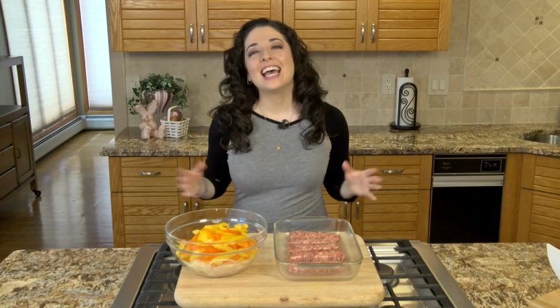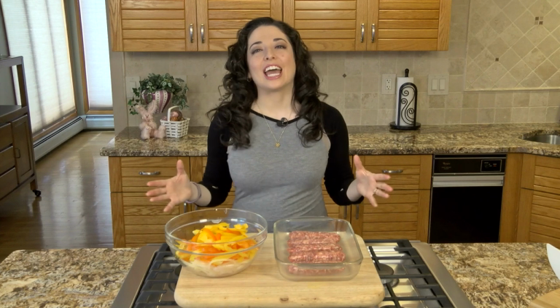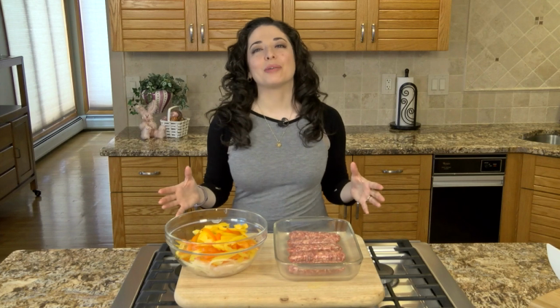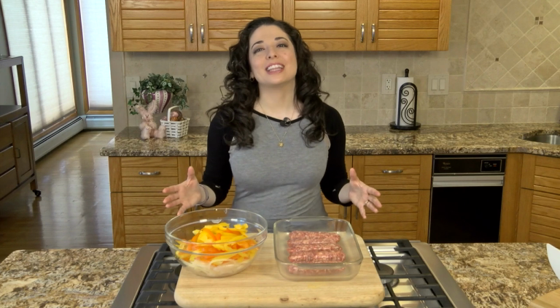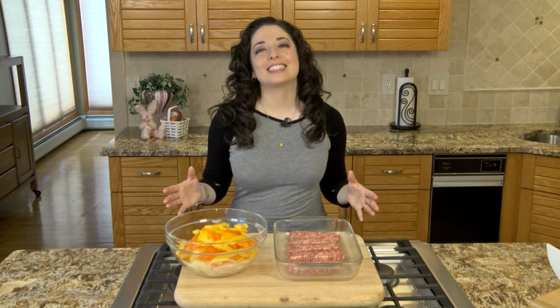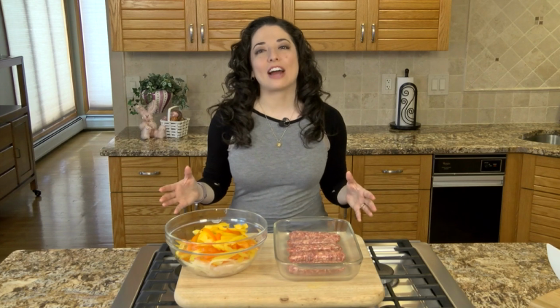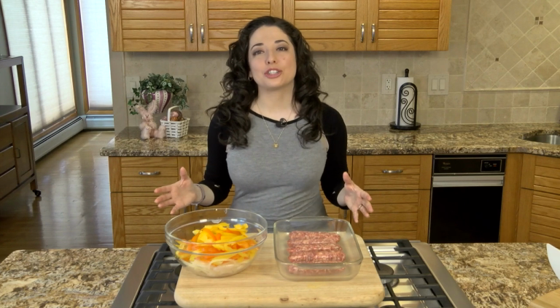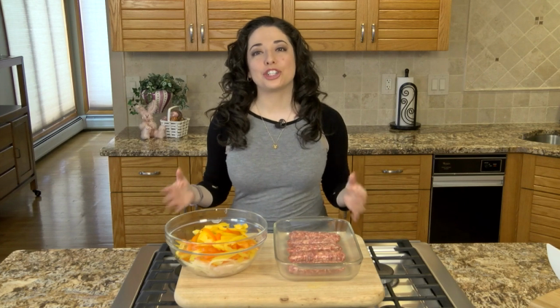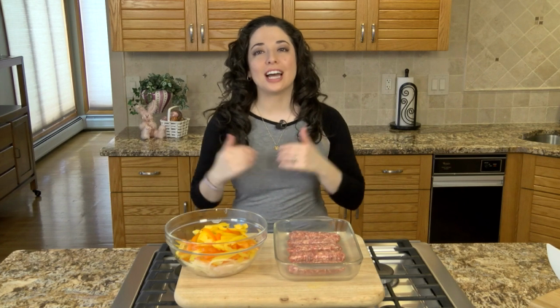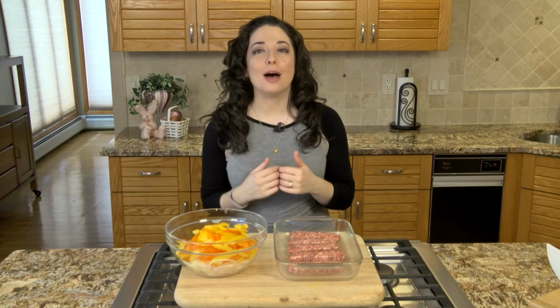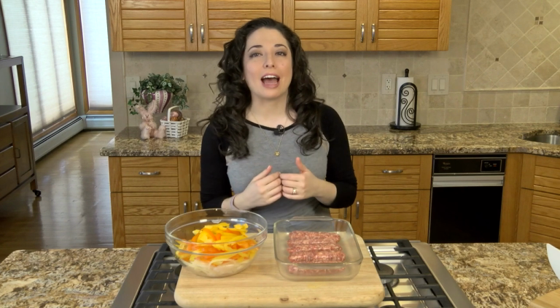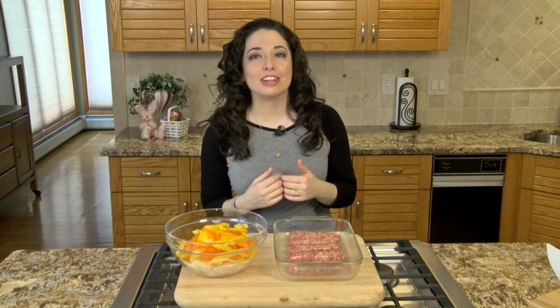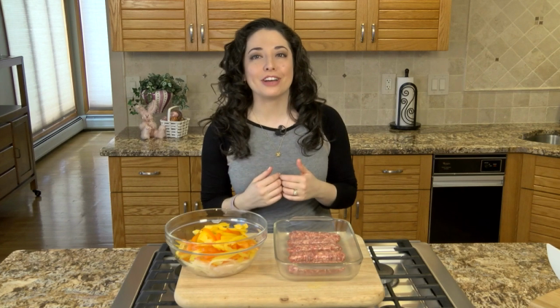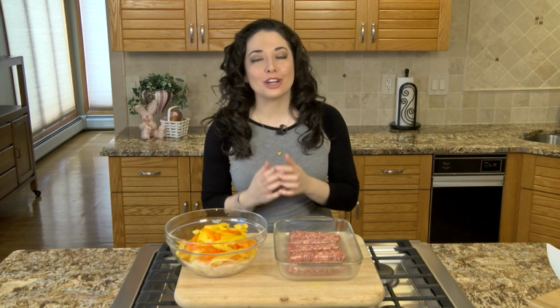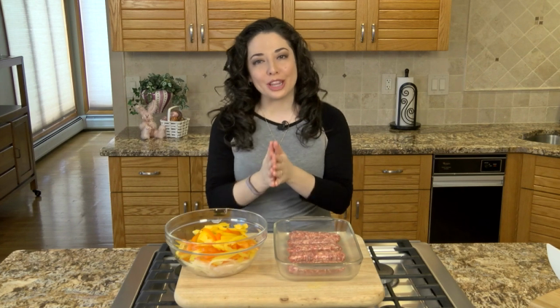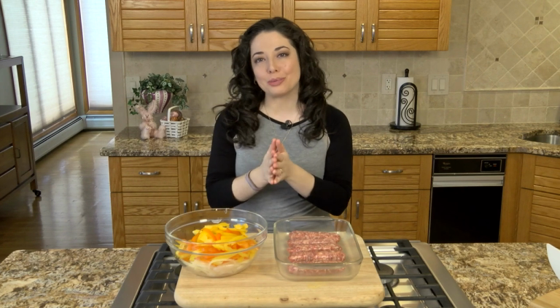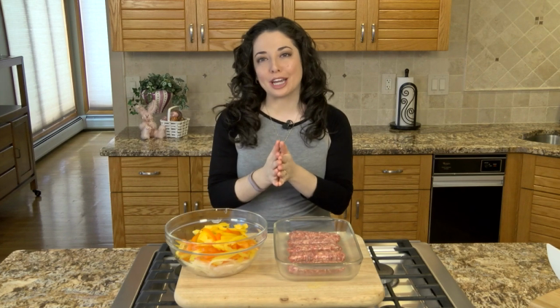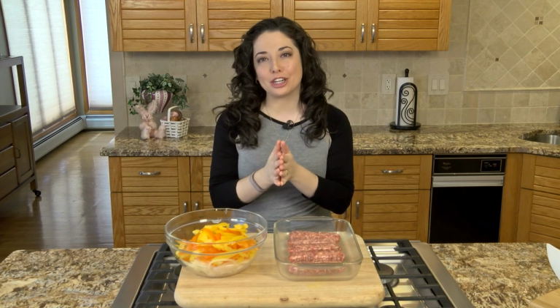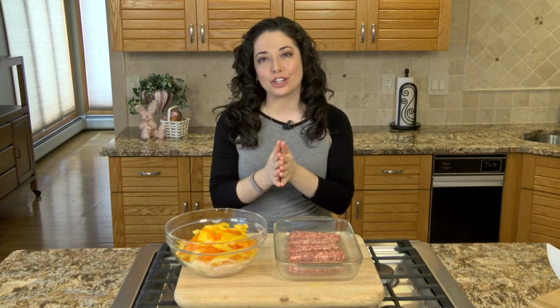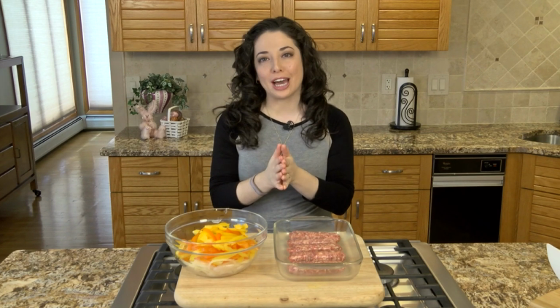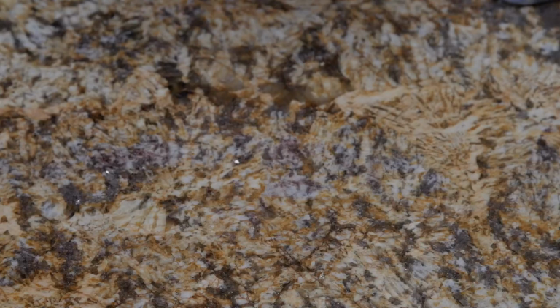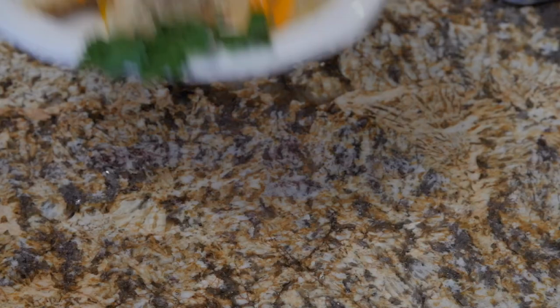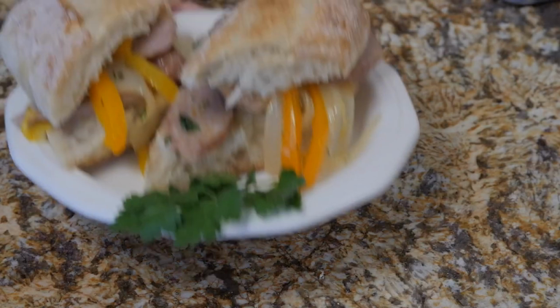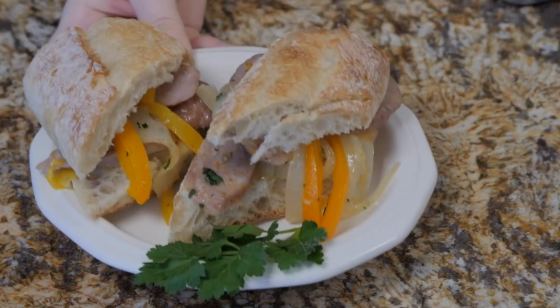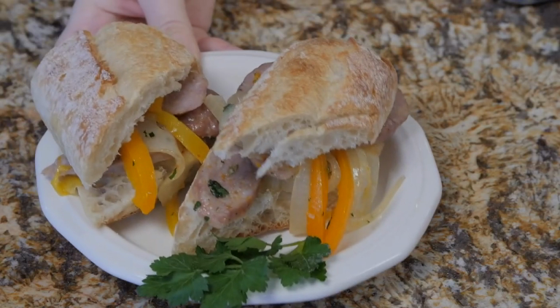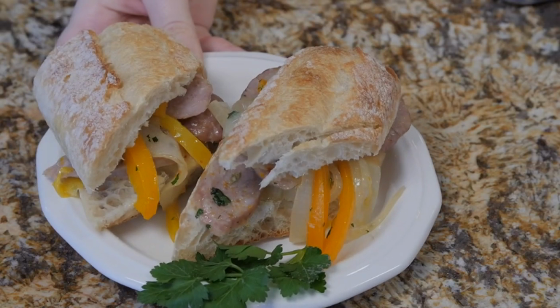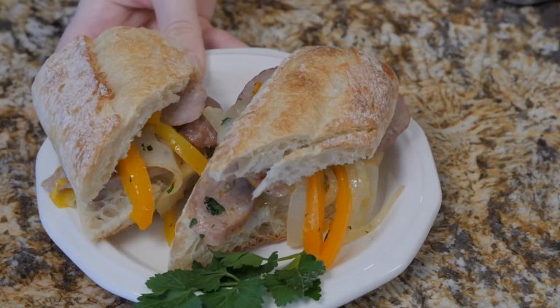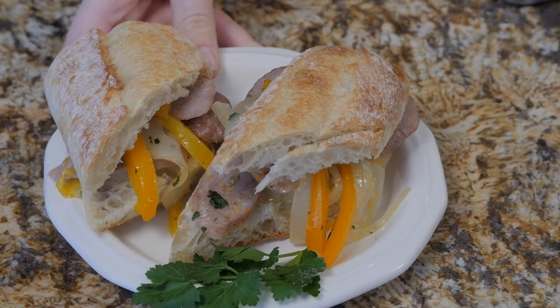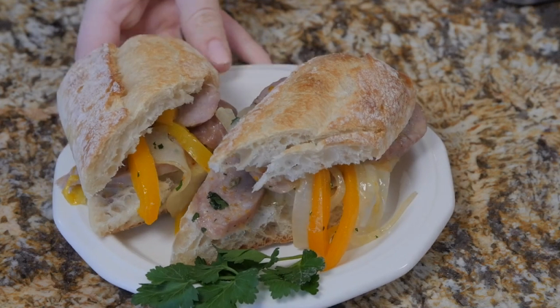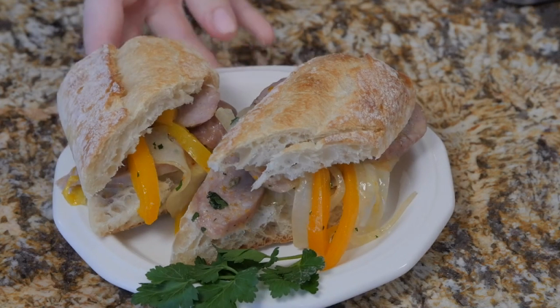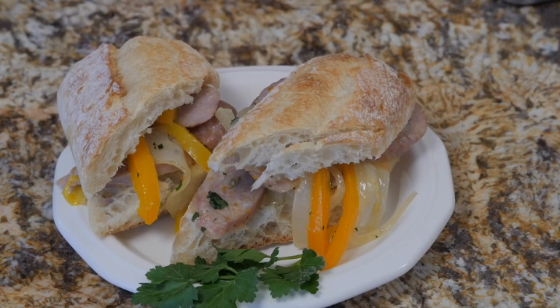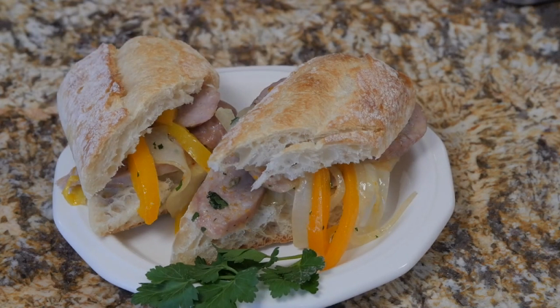Hey everyone, this is Cara's Cucina. I'm Cara DeFalco, and this week I am gonna show you how to make a really classic, simple weeknight dinner.